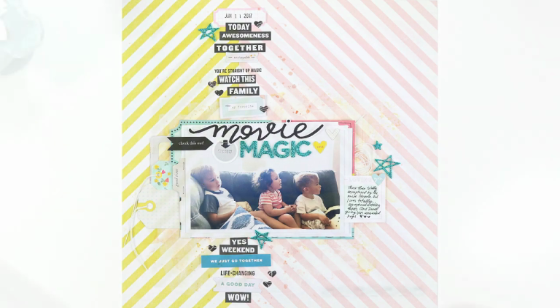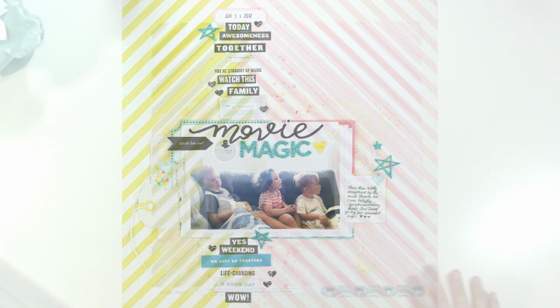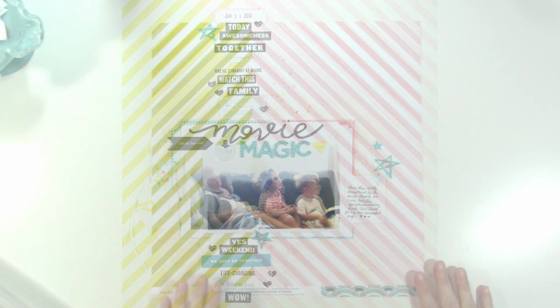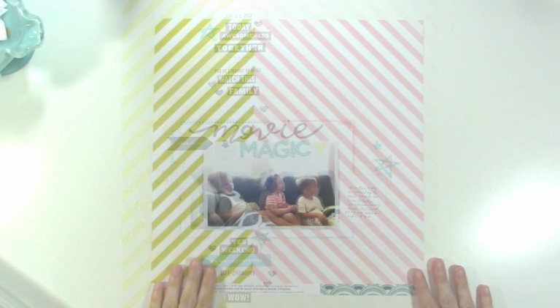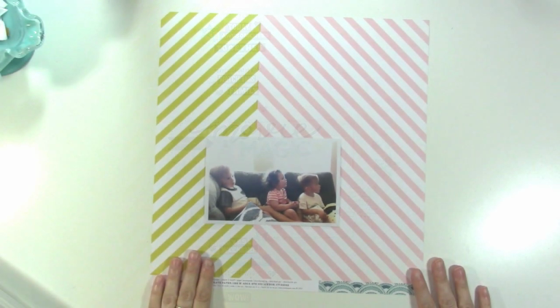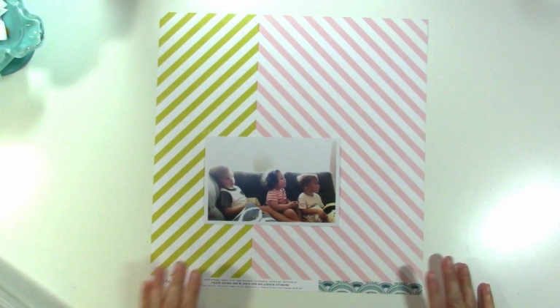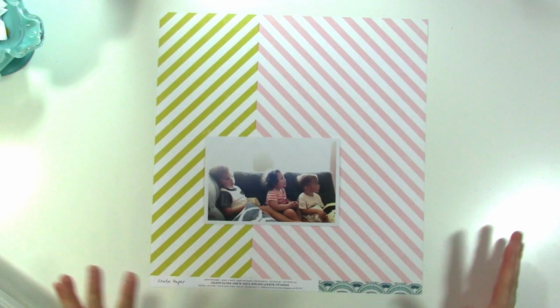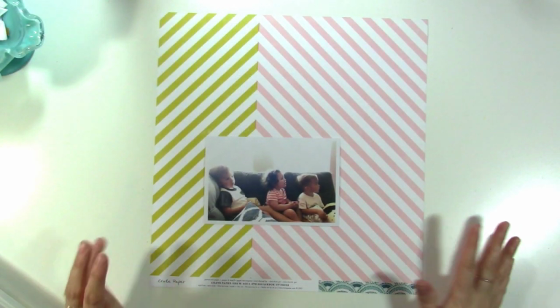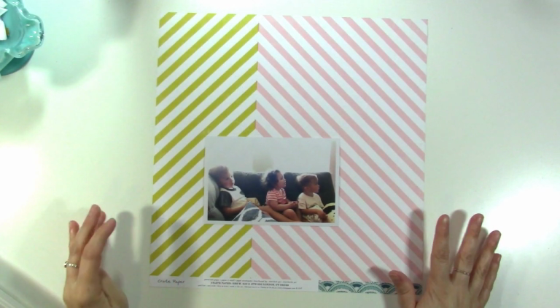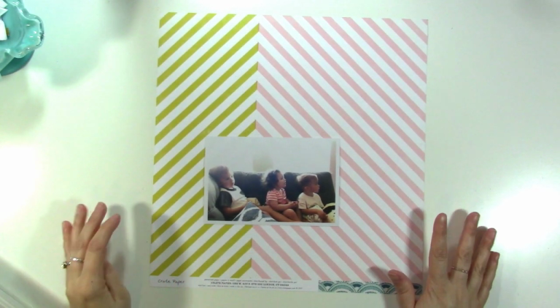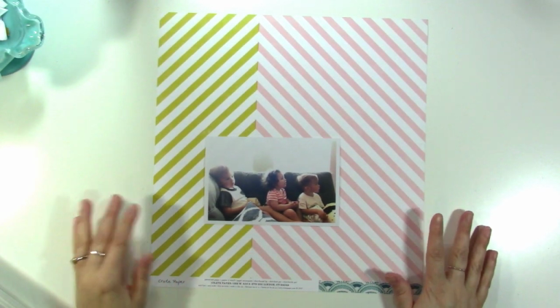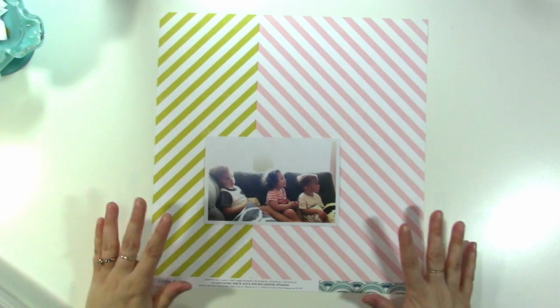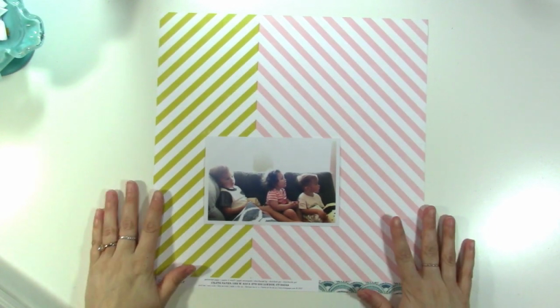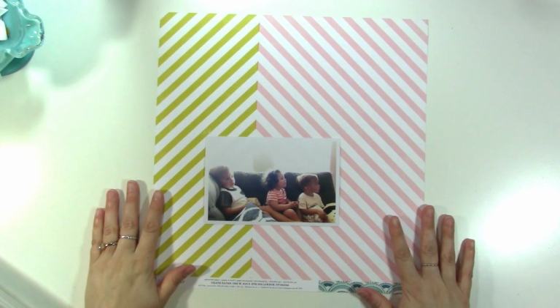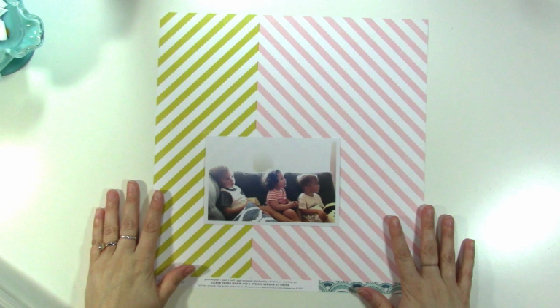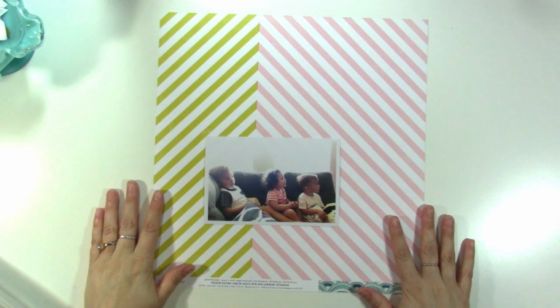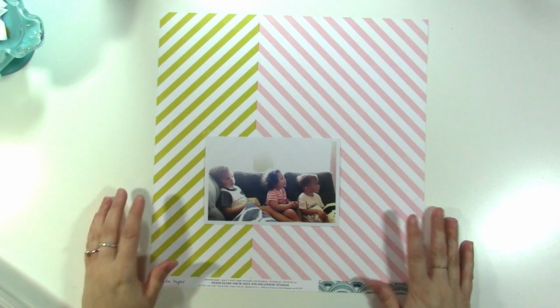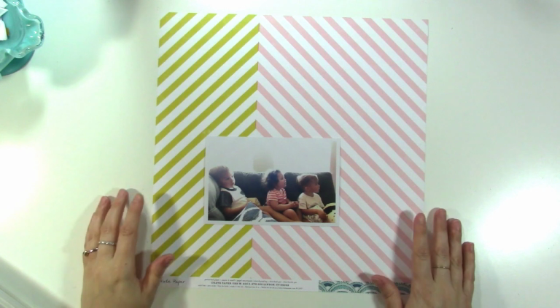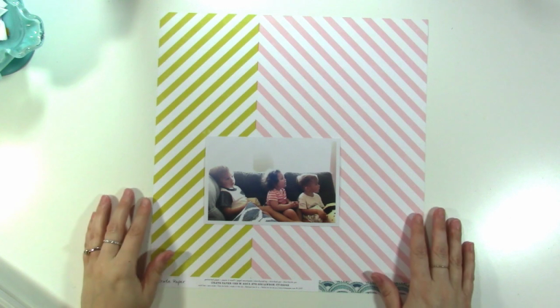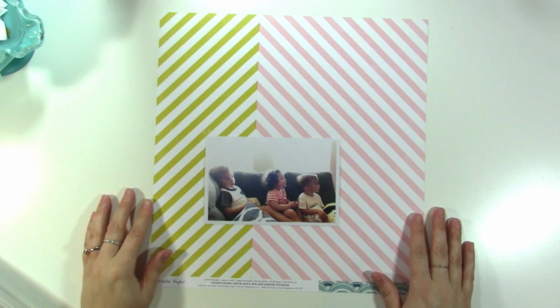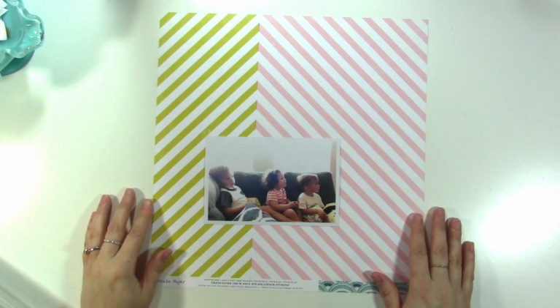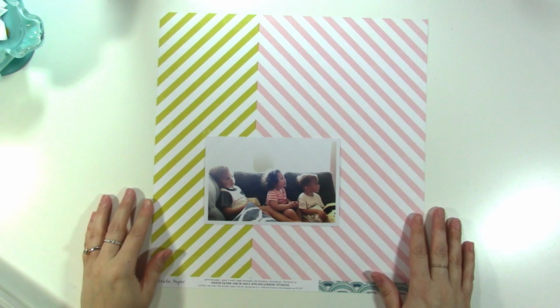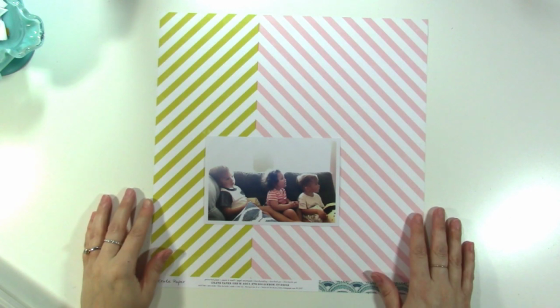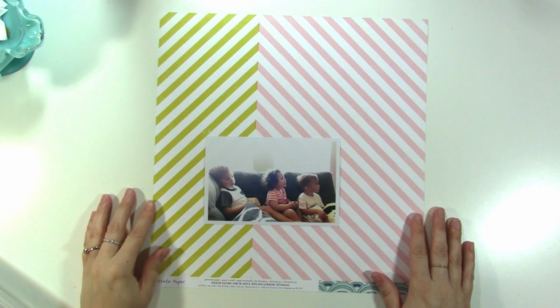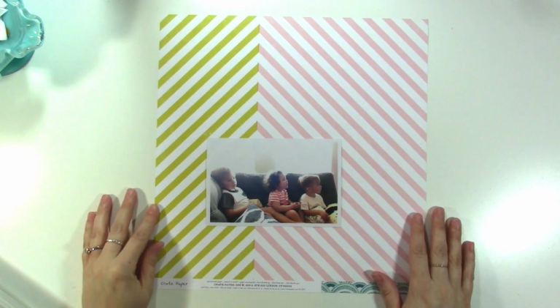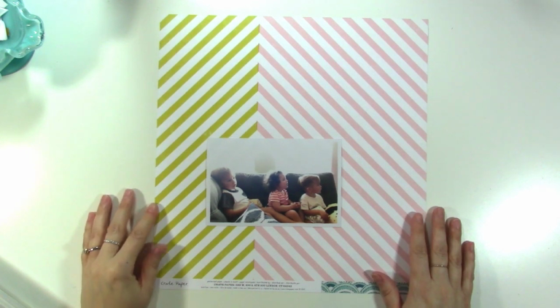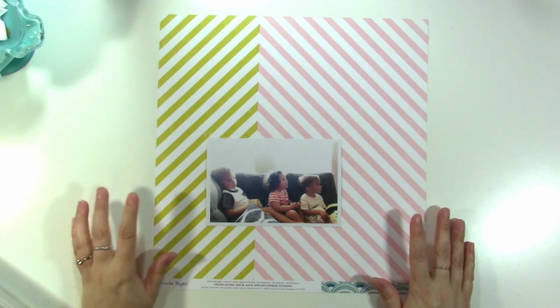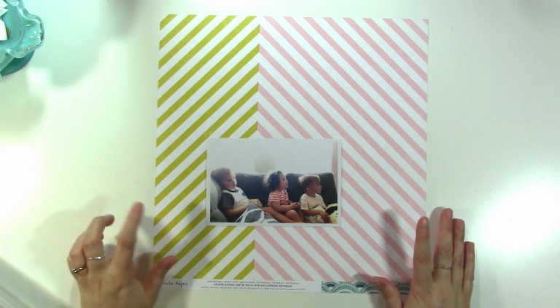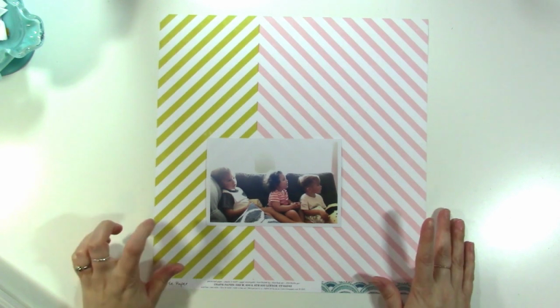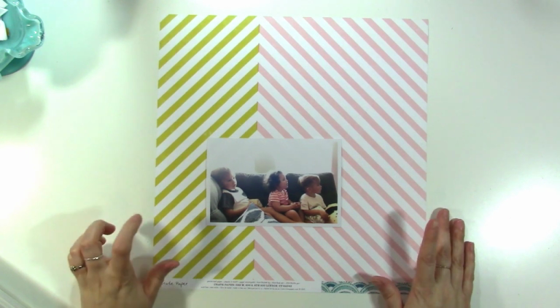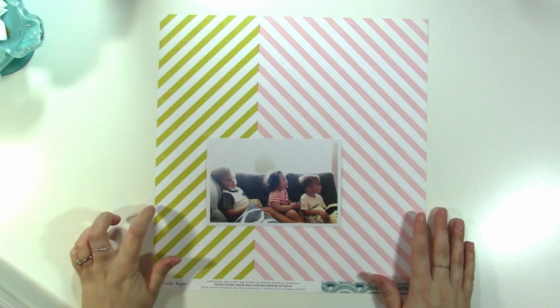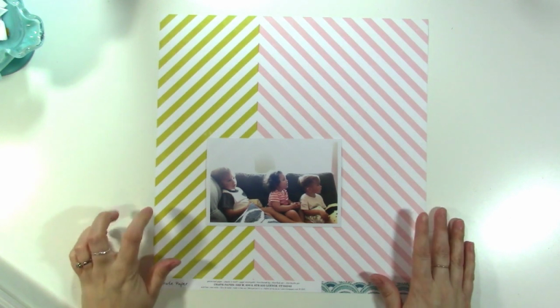Hey there, it's Jen to share my first layout using the Citrus Twist Kits for November.